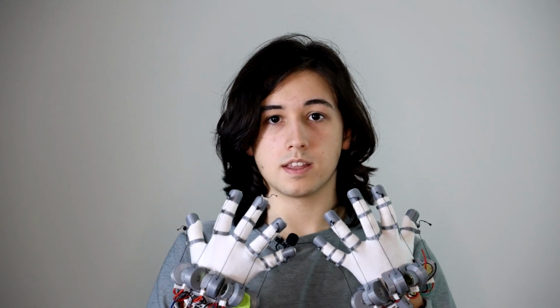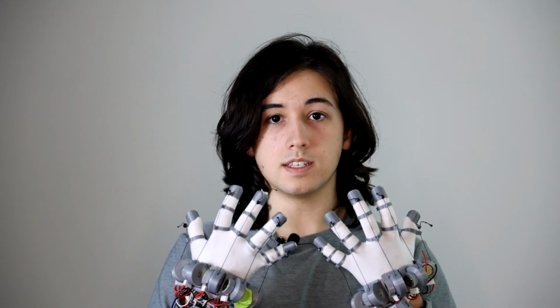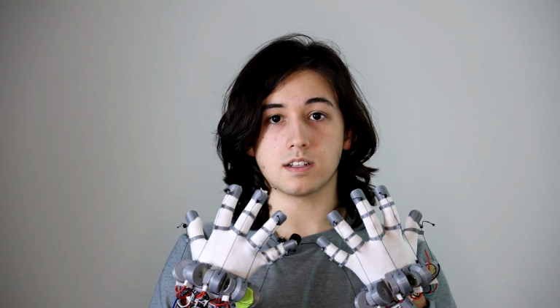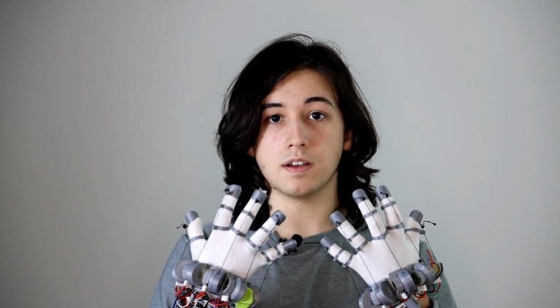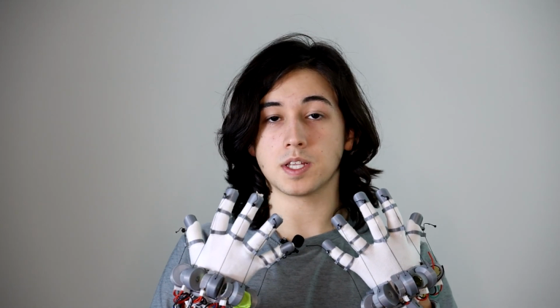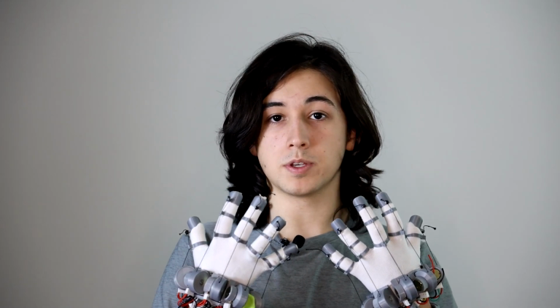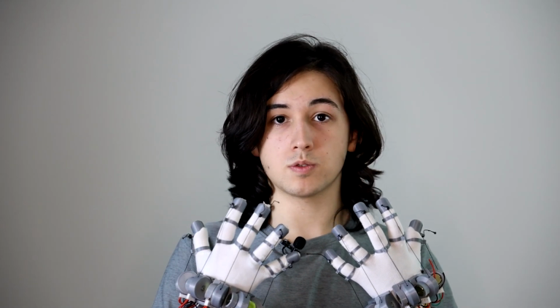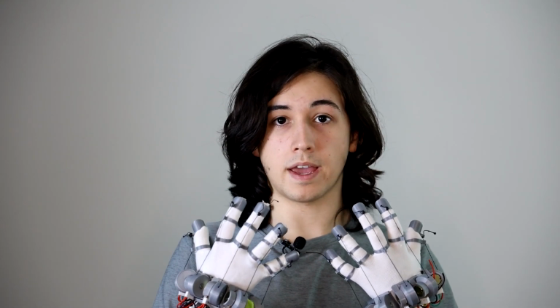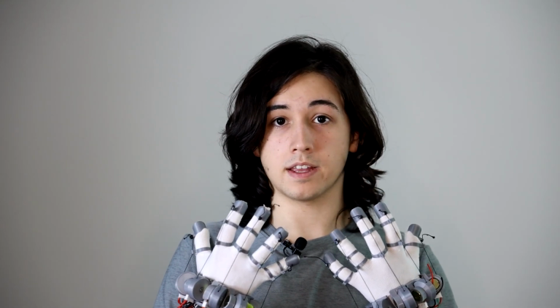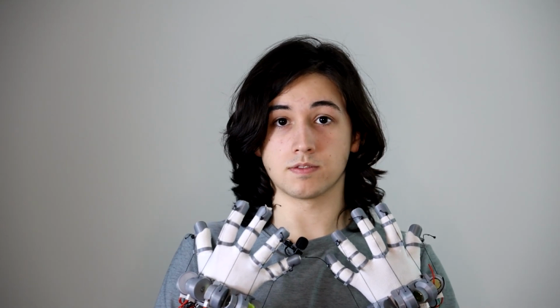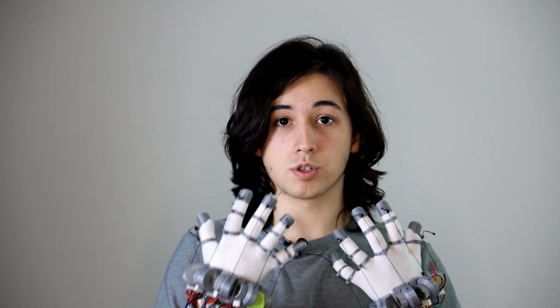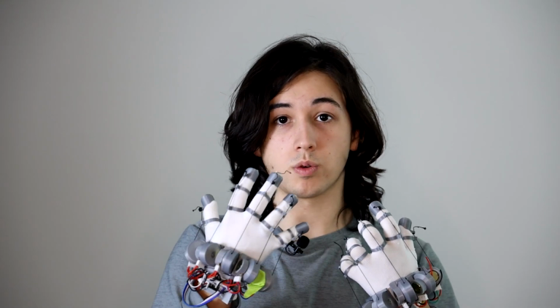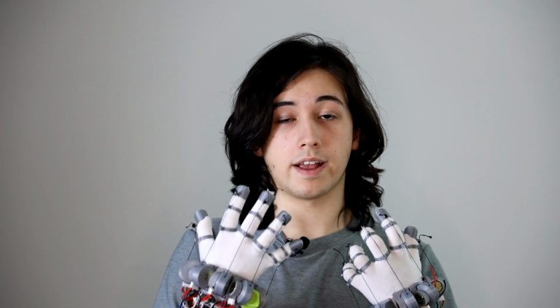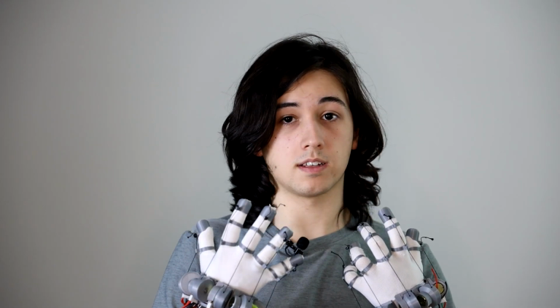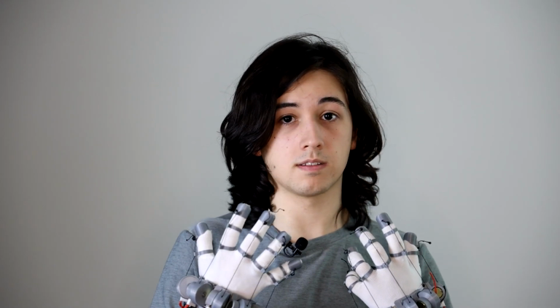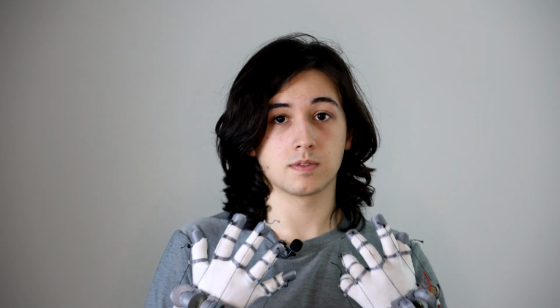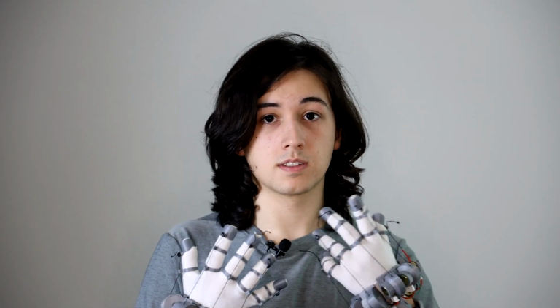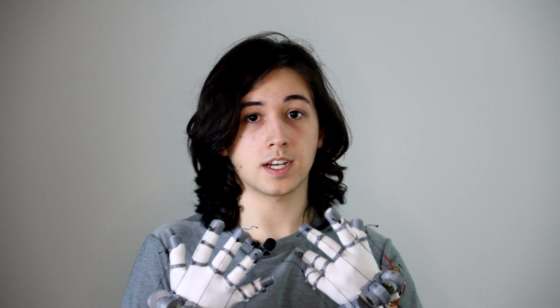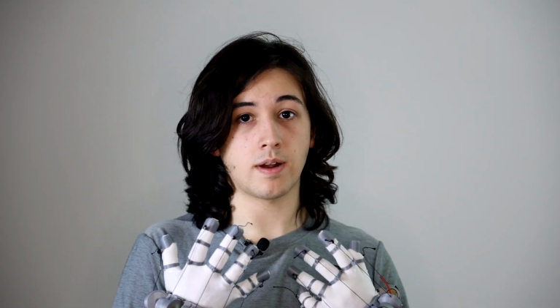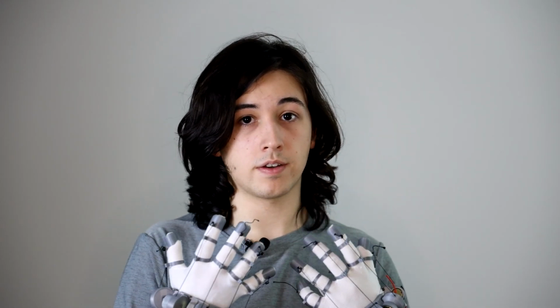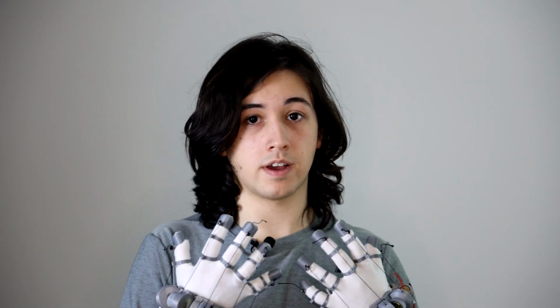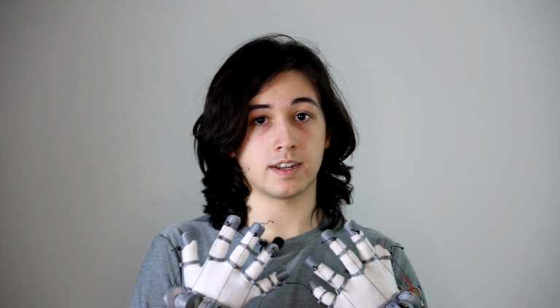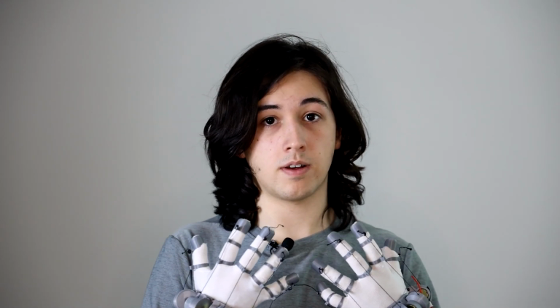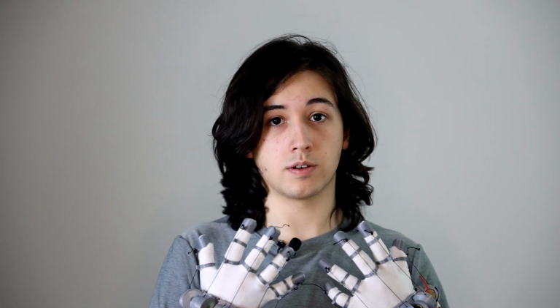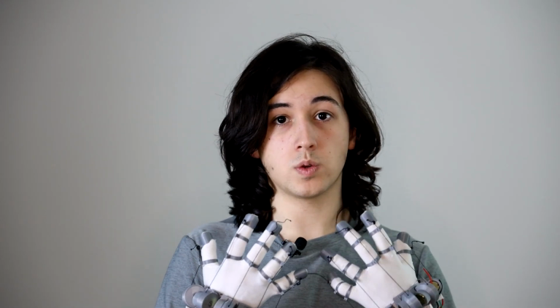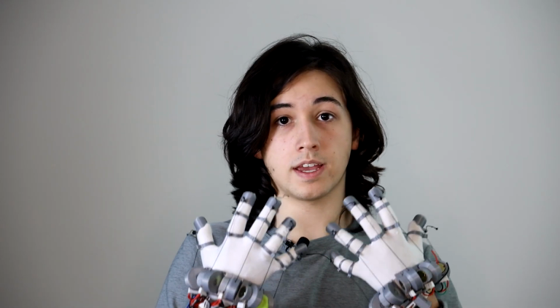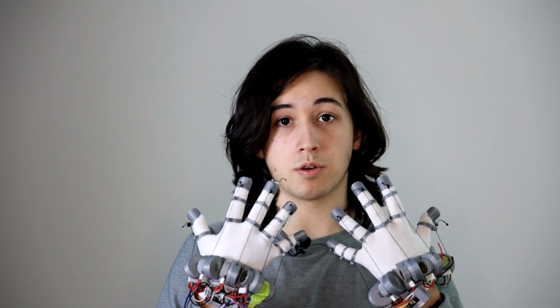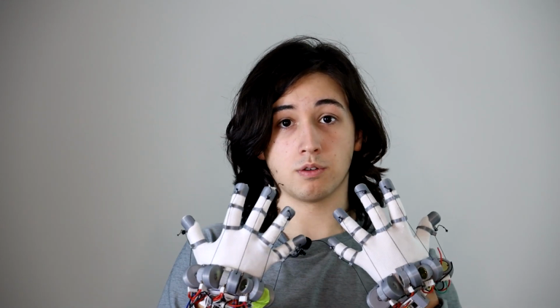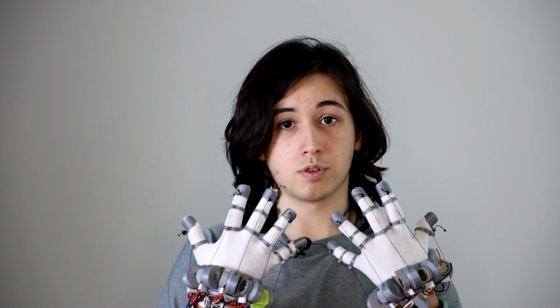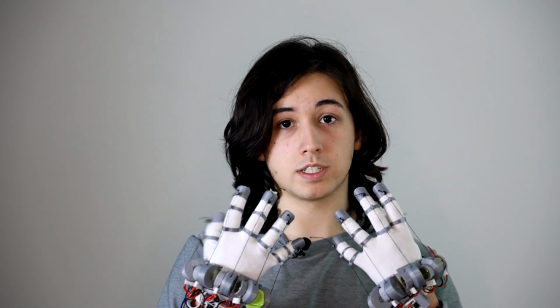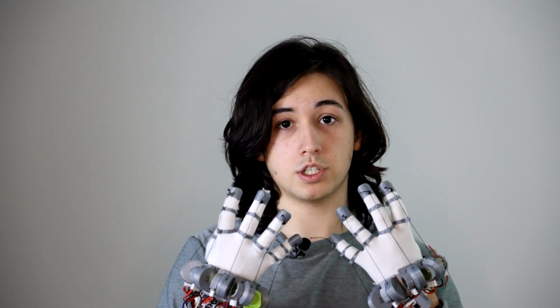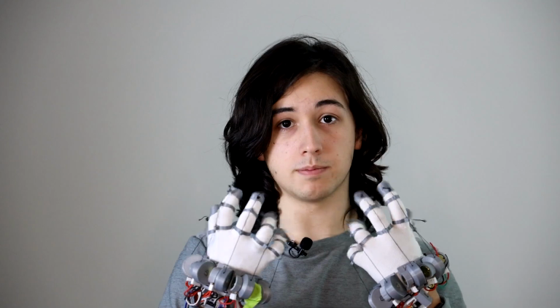These gloves let me use my hands in virtual reality. Stick around to find out how you can get your own for really cheap.